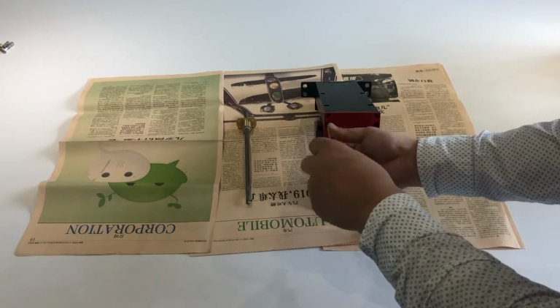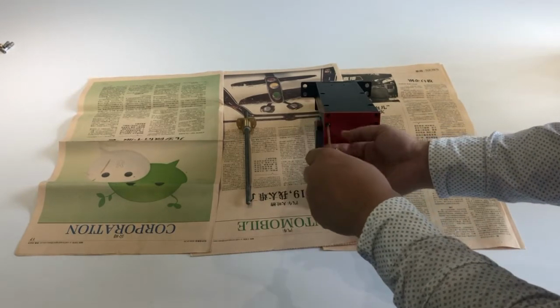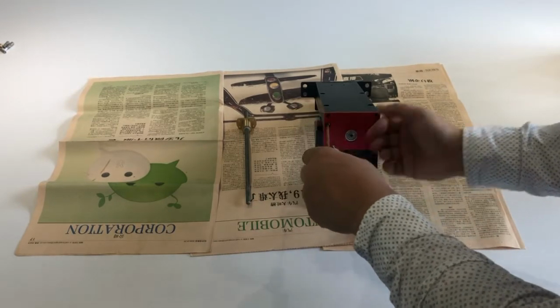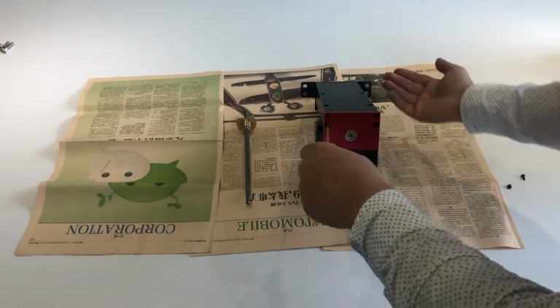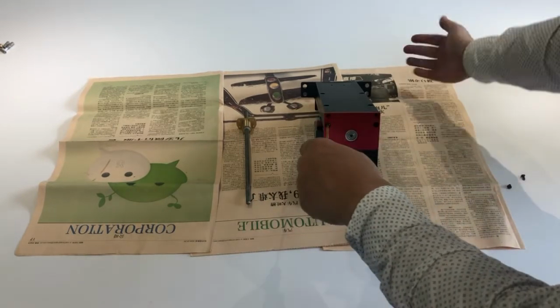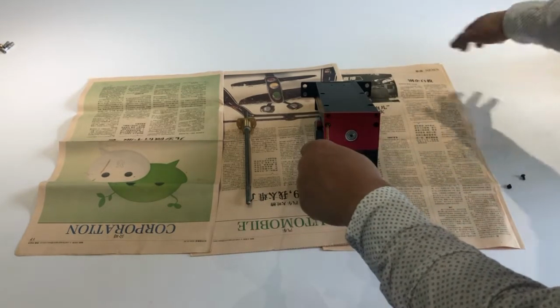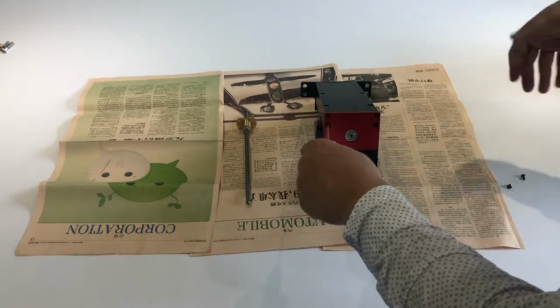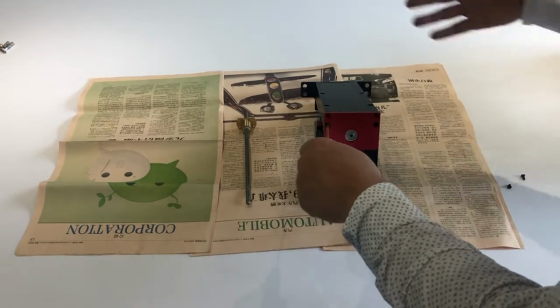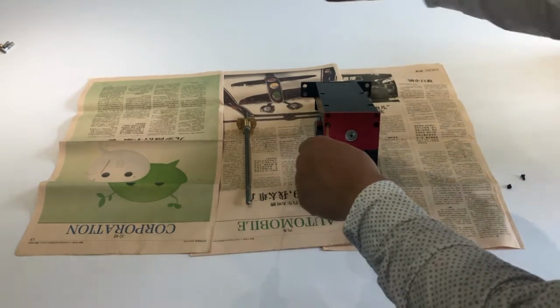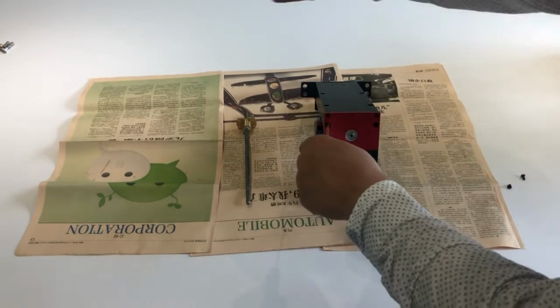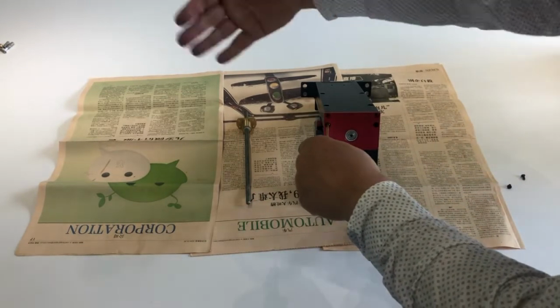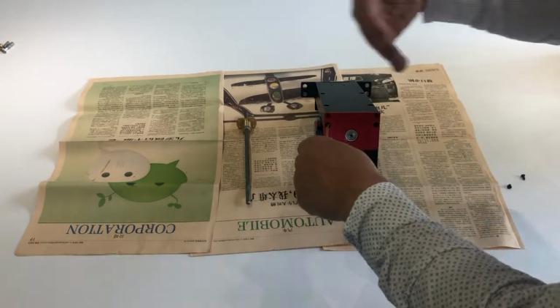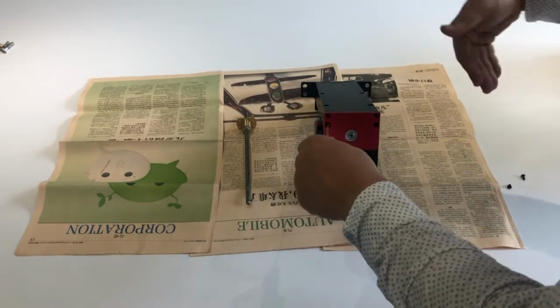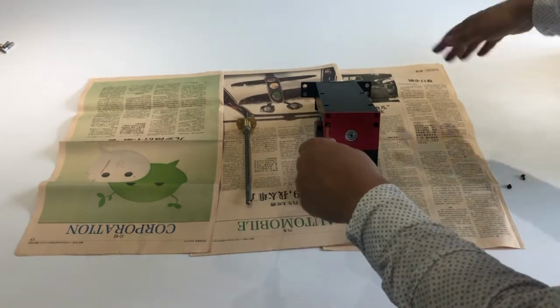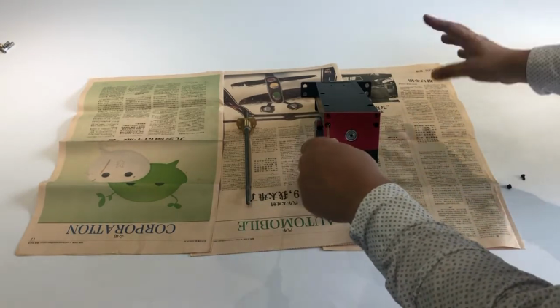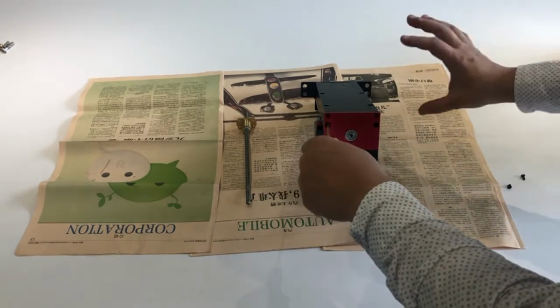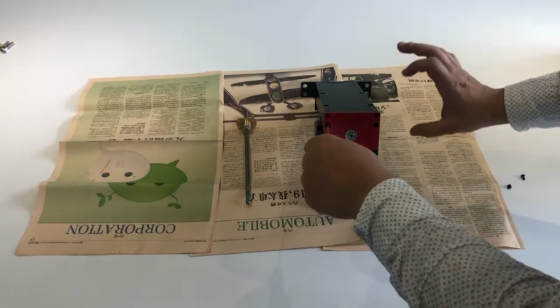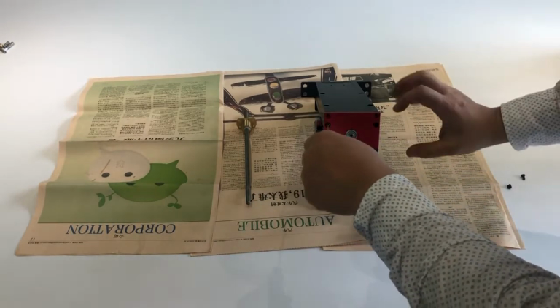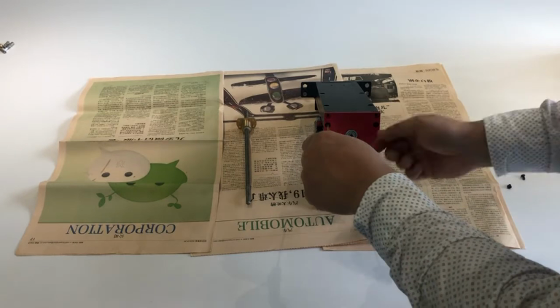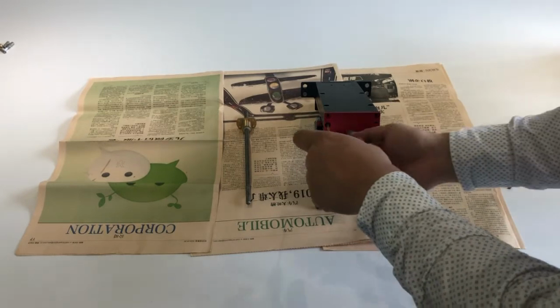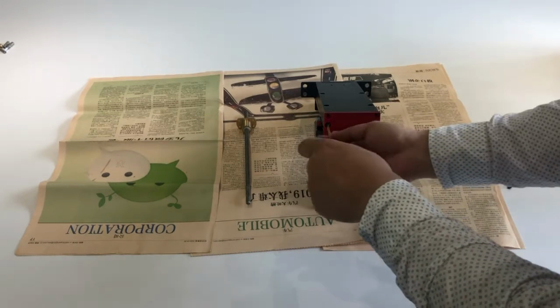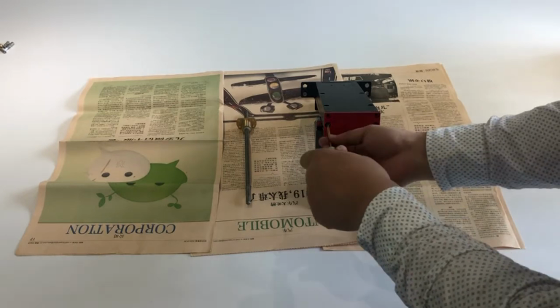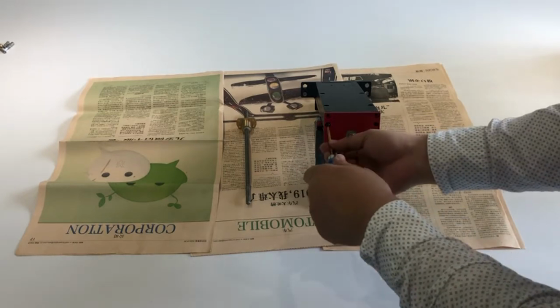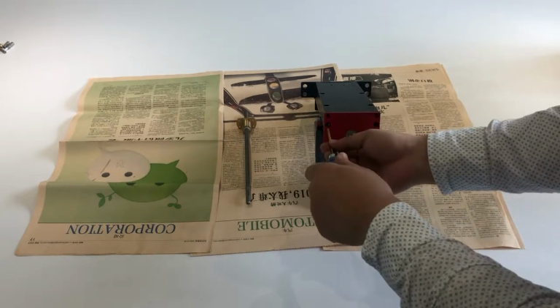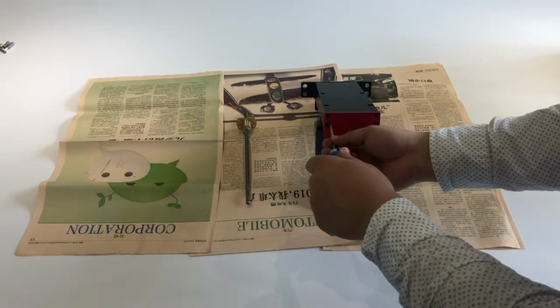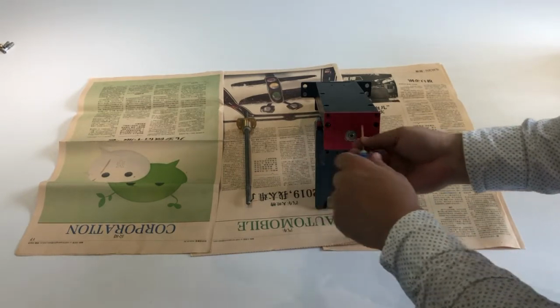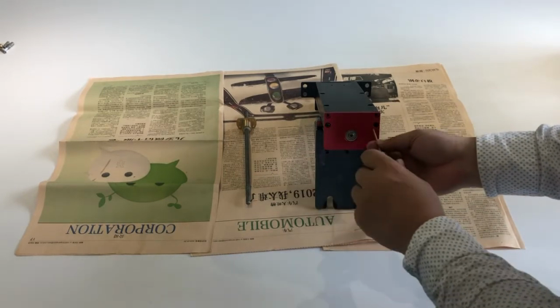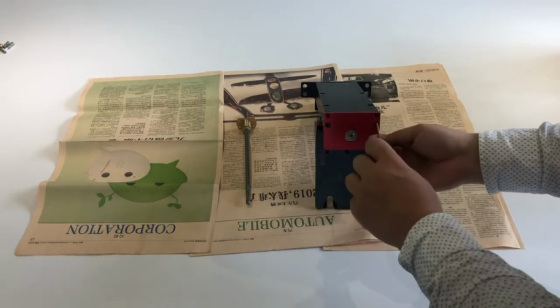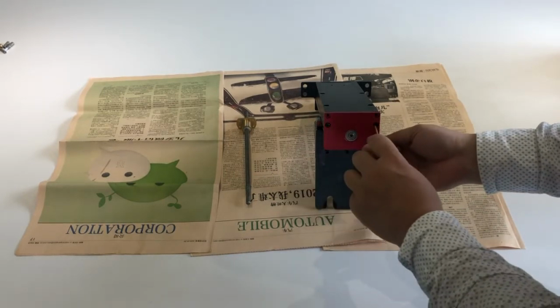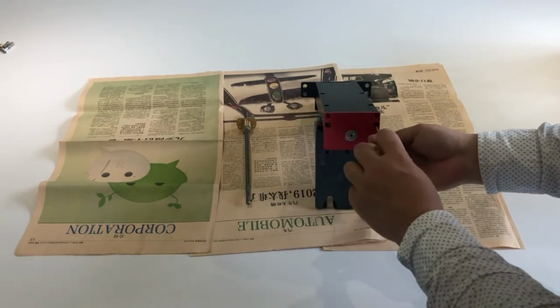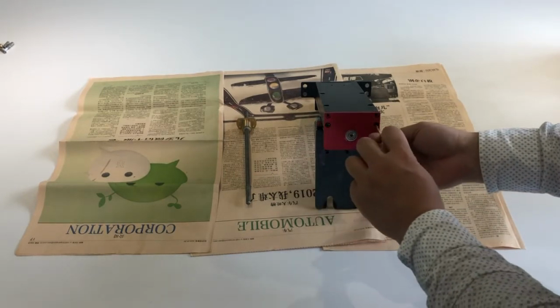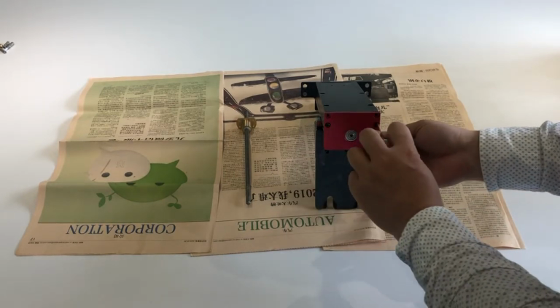You just take off the outside cover, and then you can do what I am doing now.